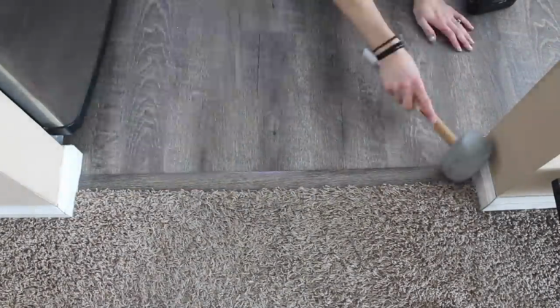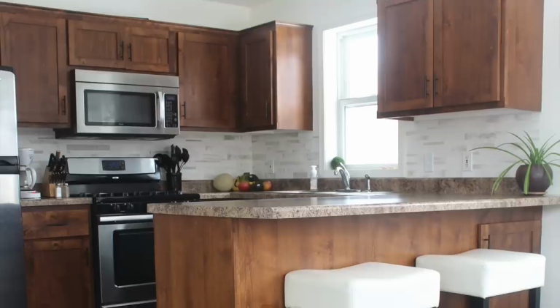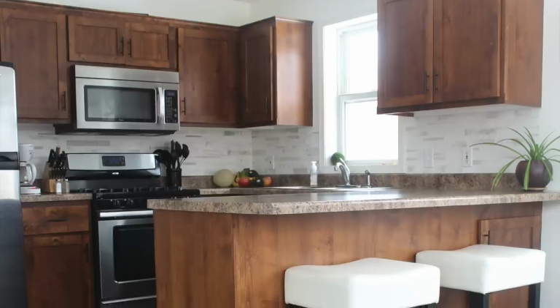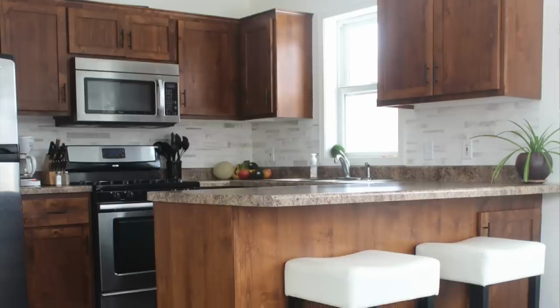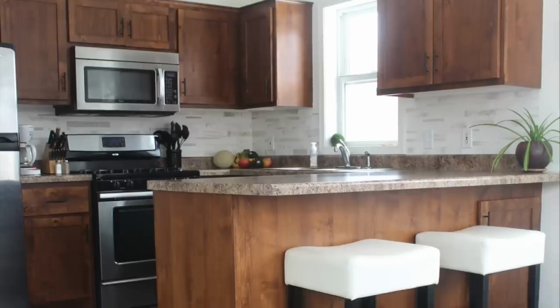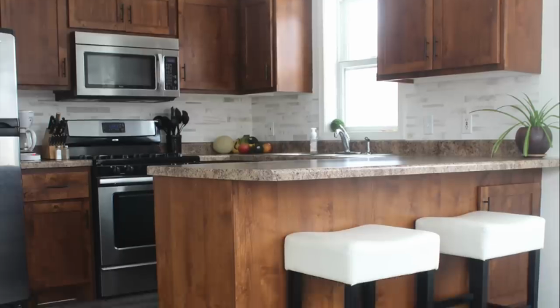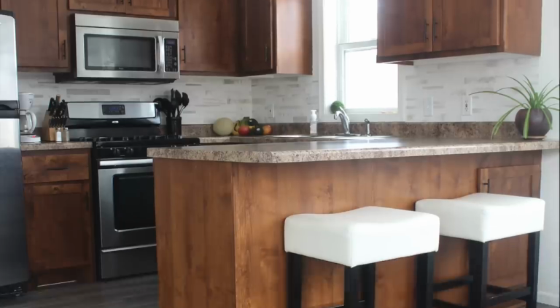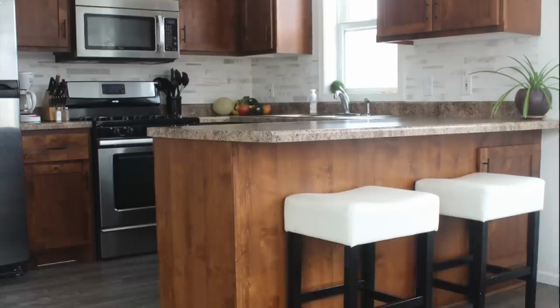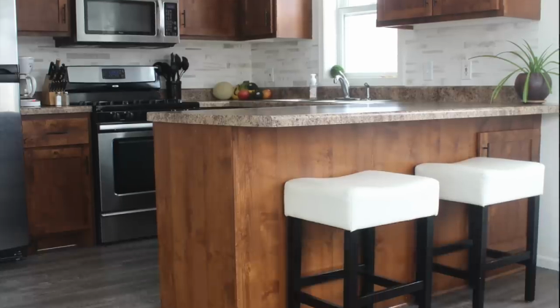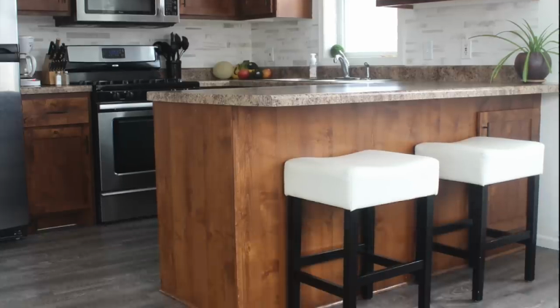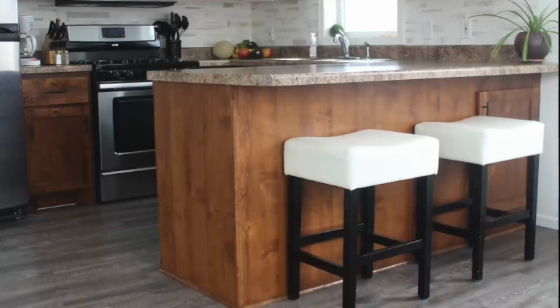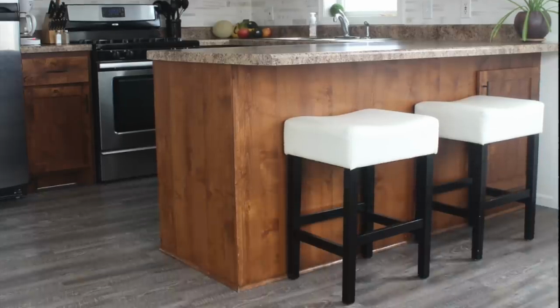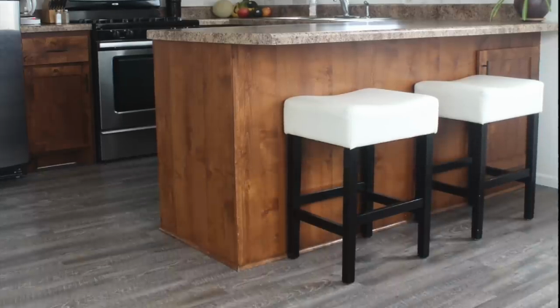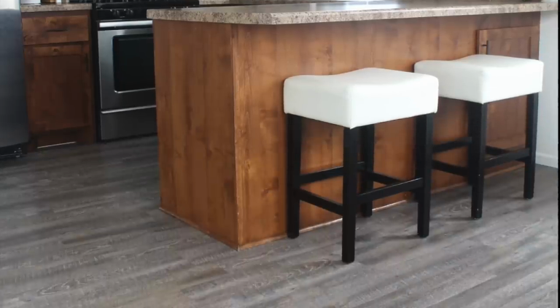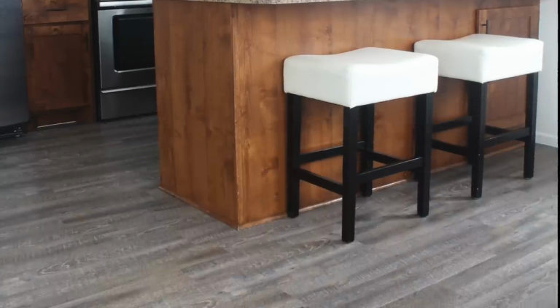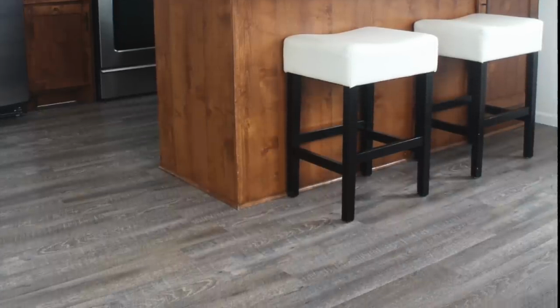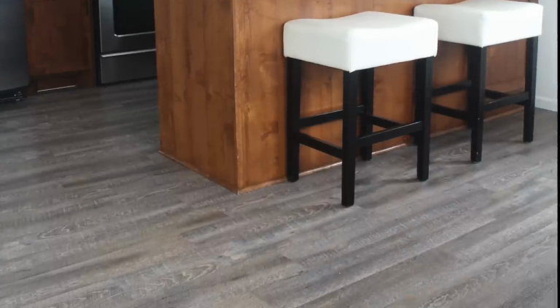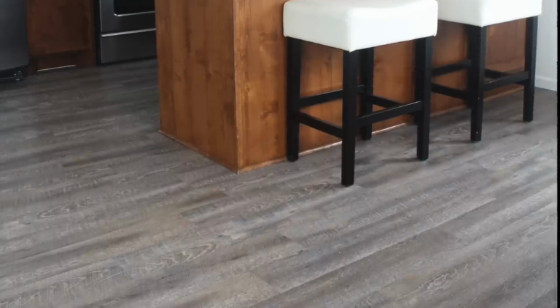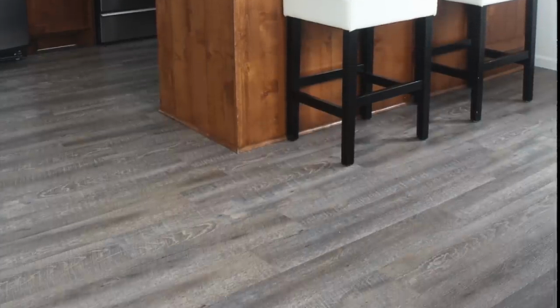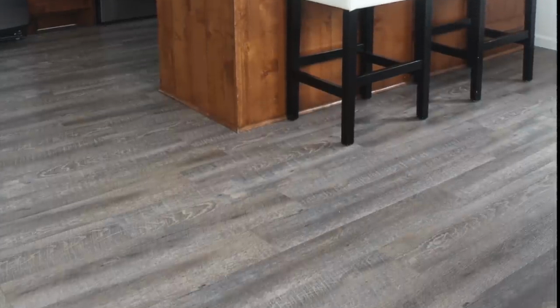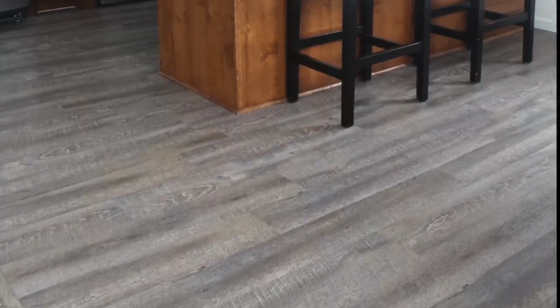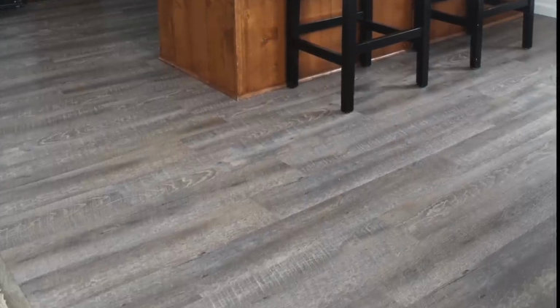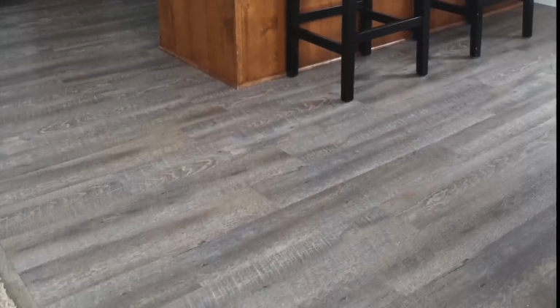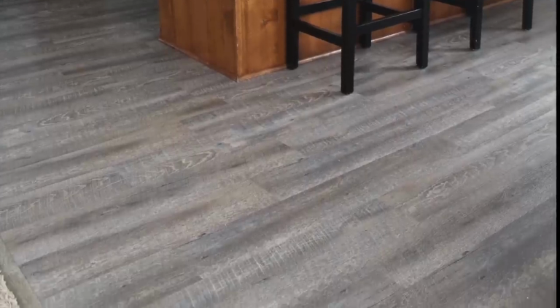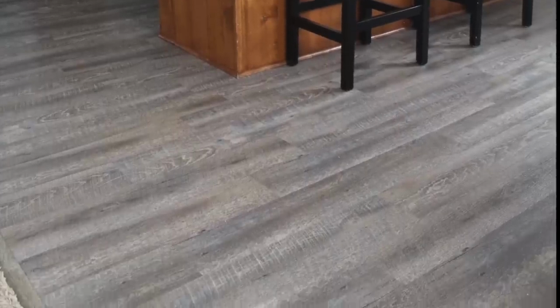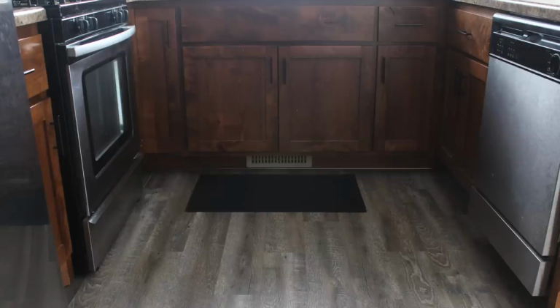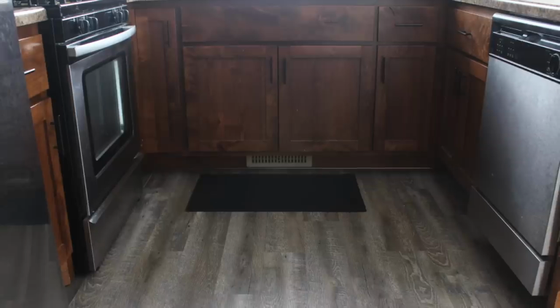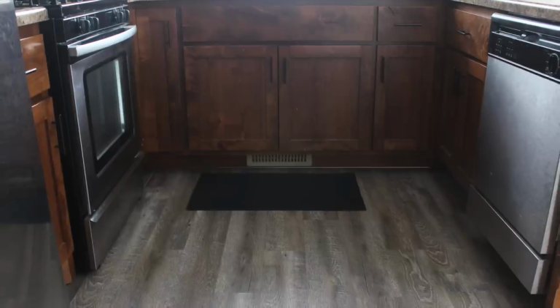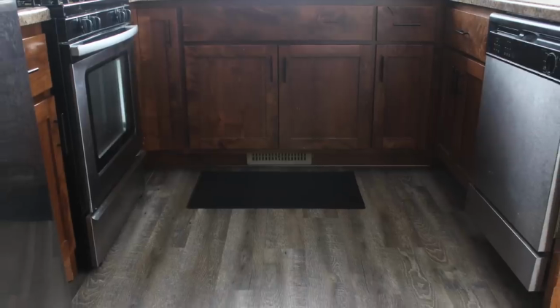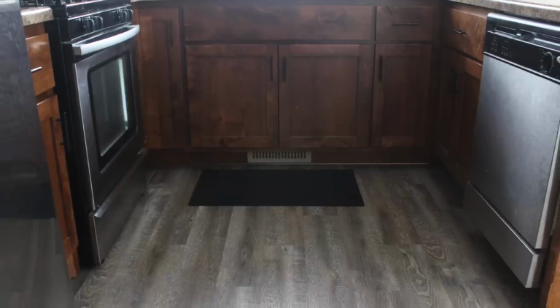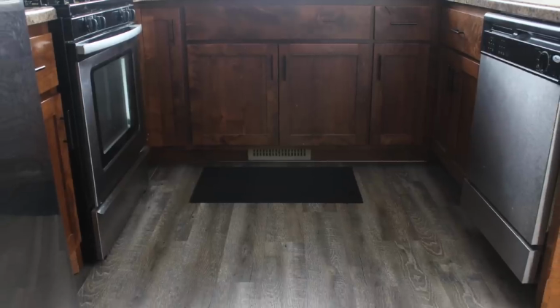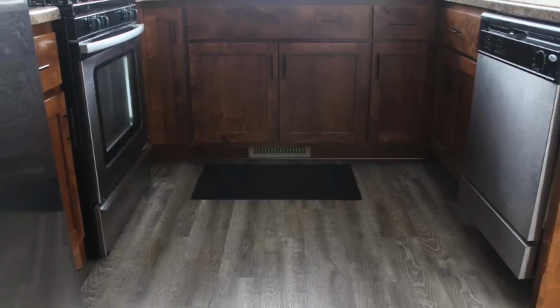That was the last step in the finishing touches on my beautiful new floor.